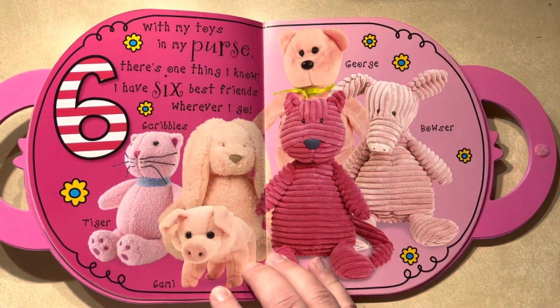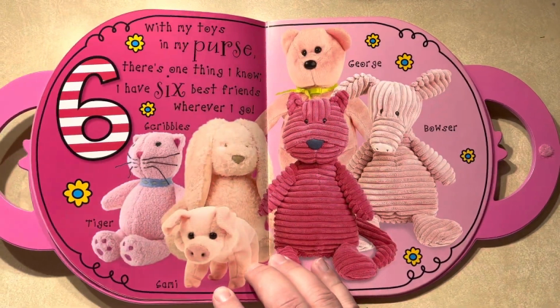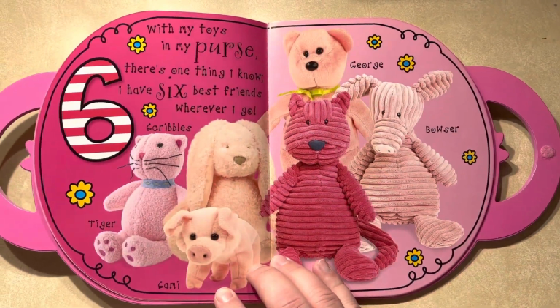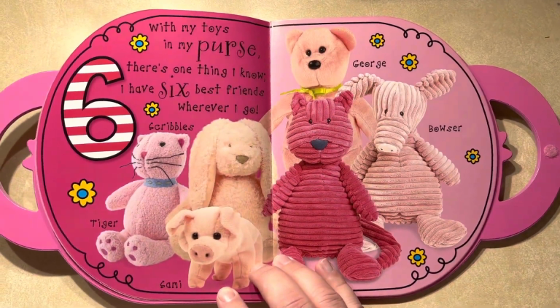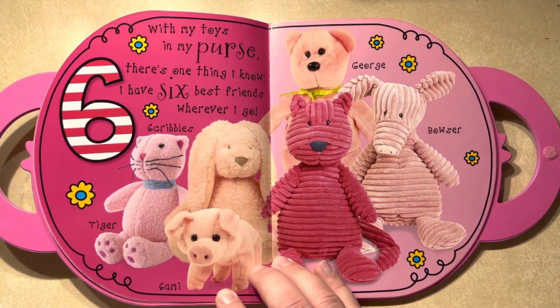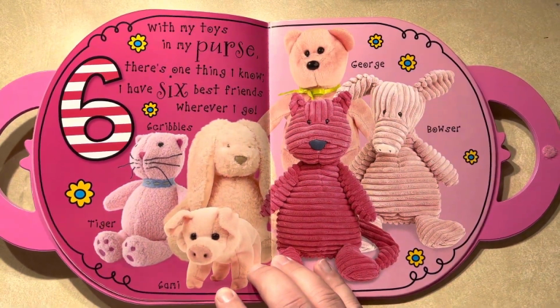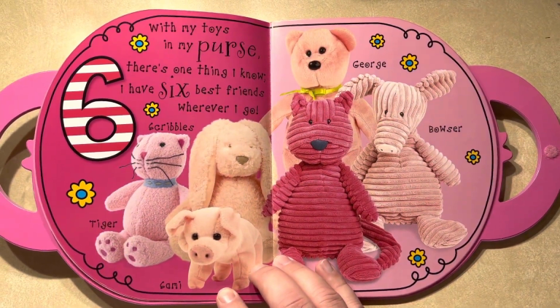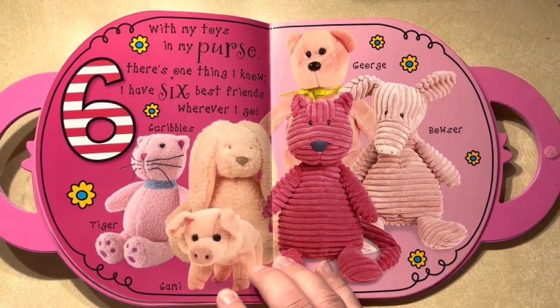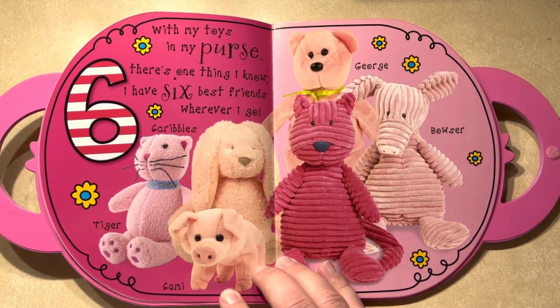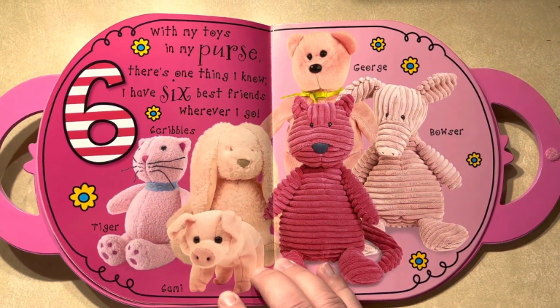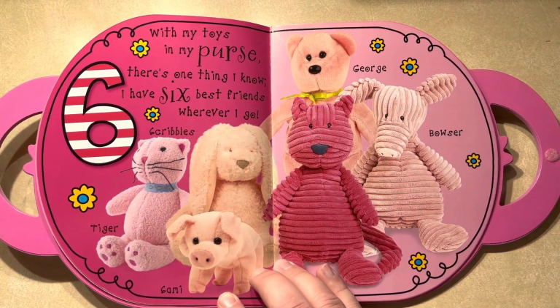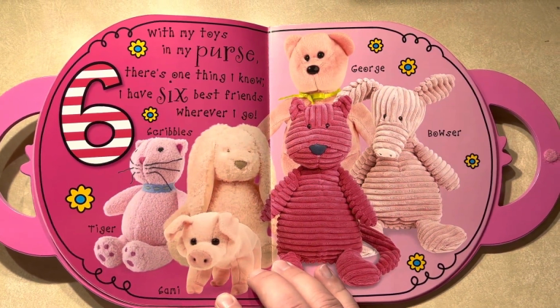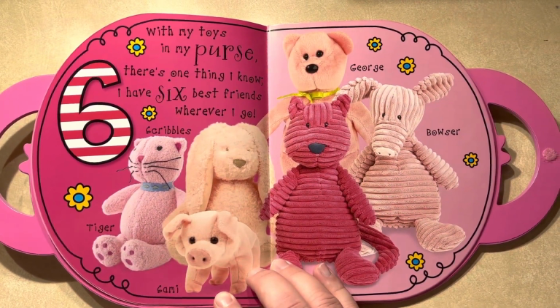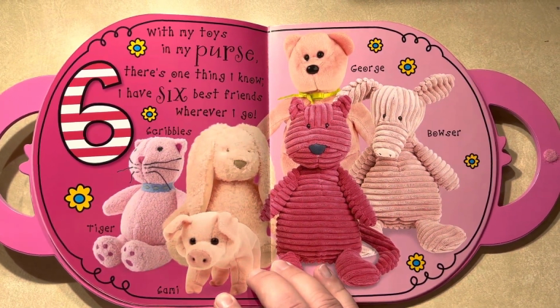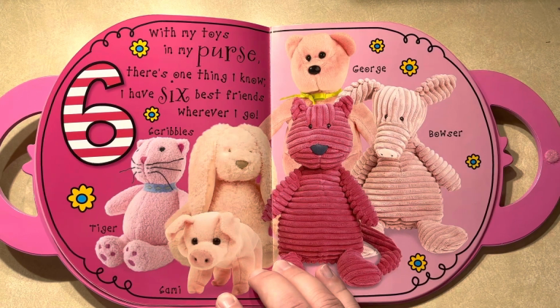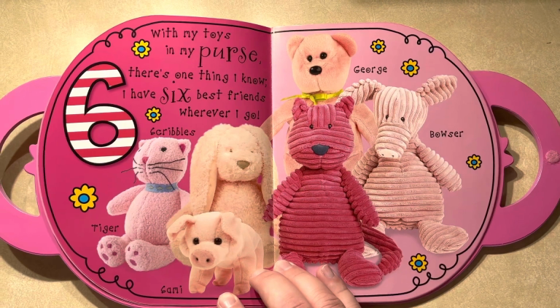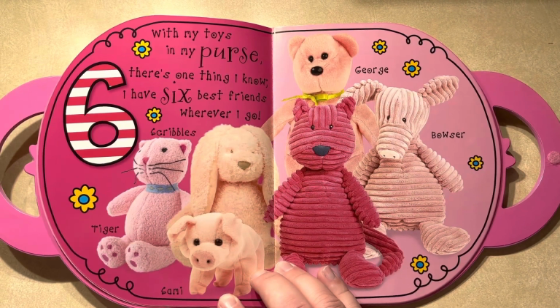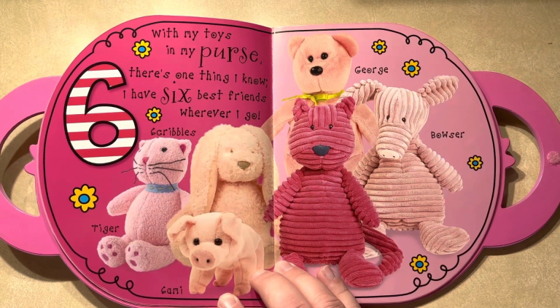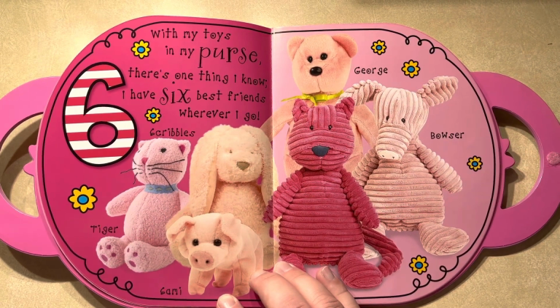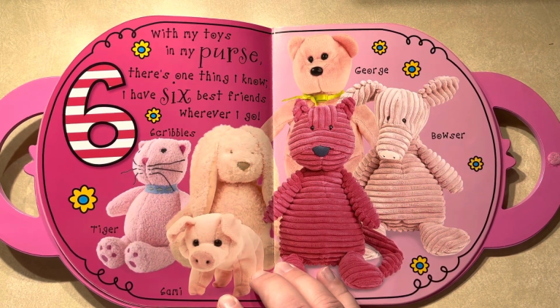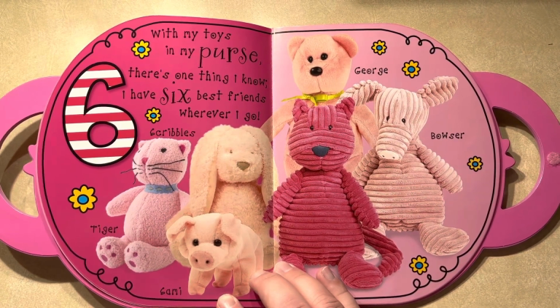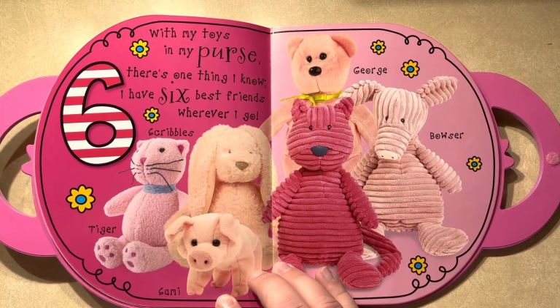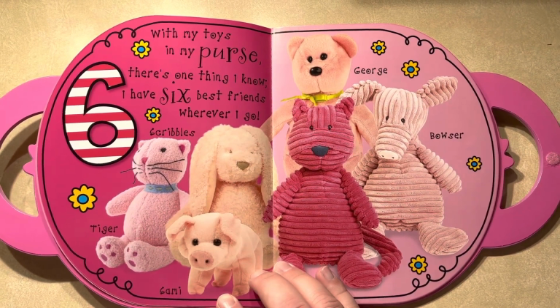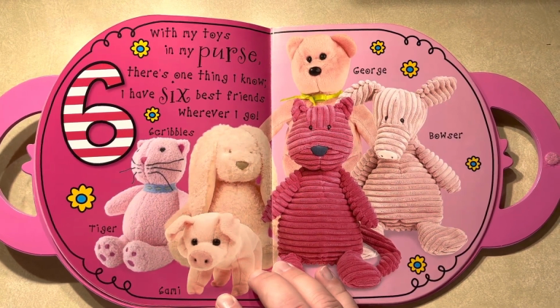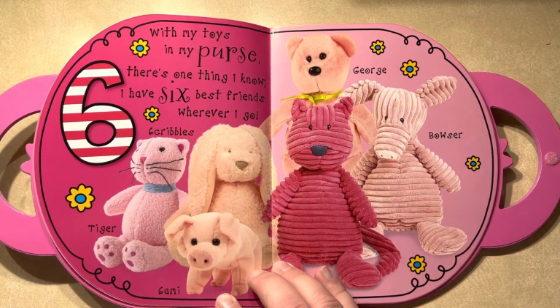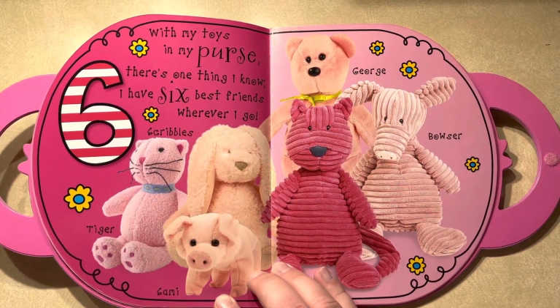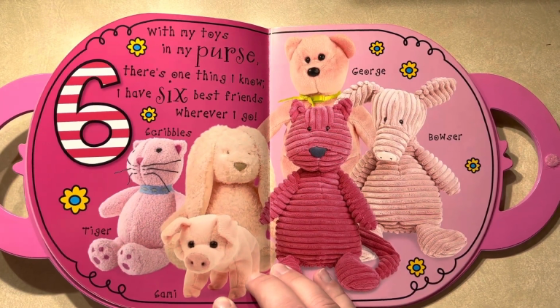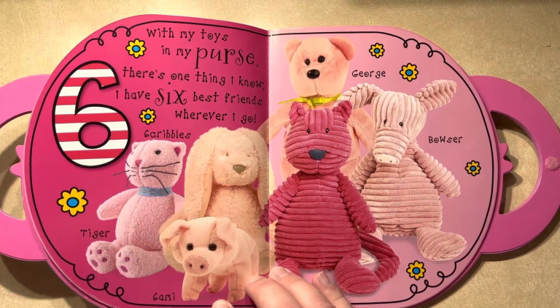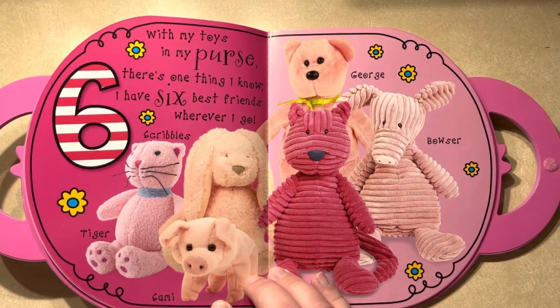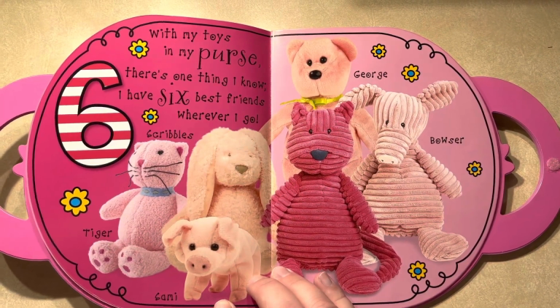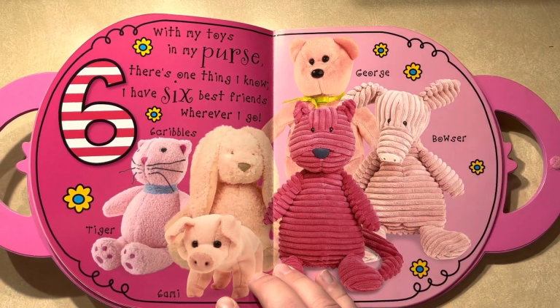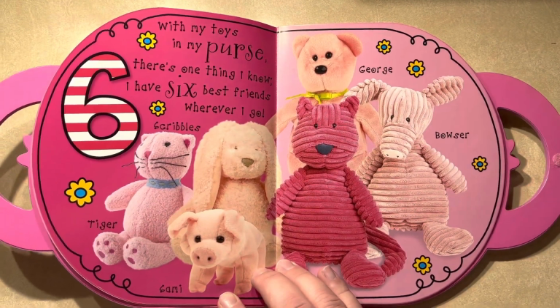Six. With my toys in my purse, there's one thing I know. I have six best friends wherever I go.